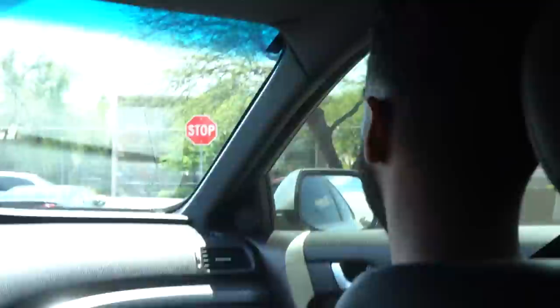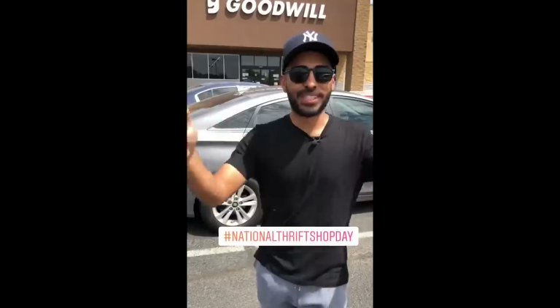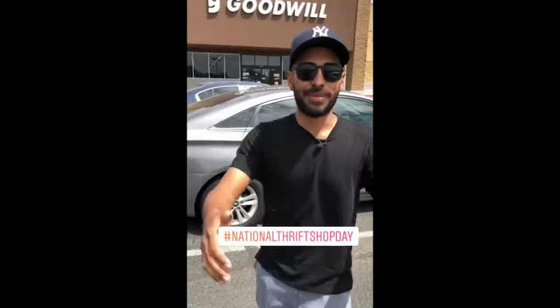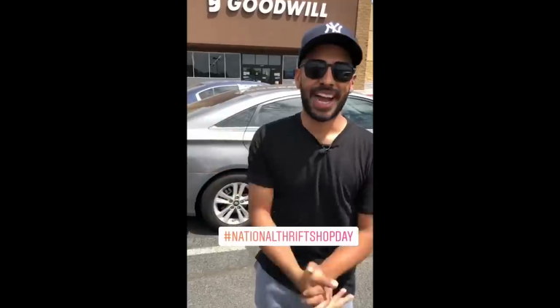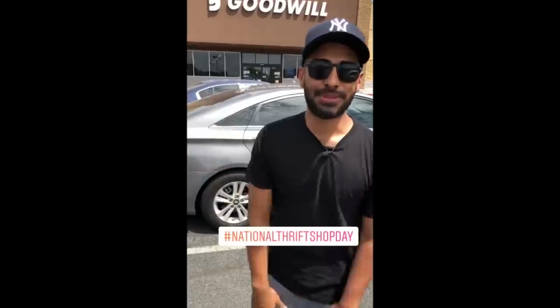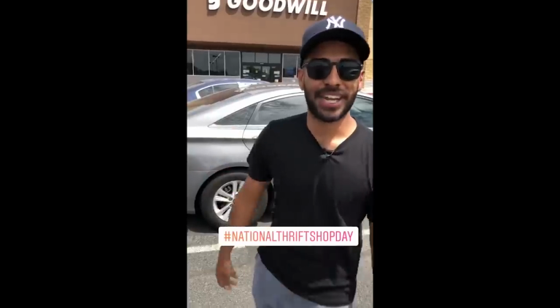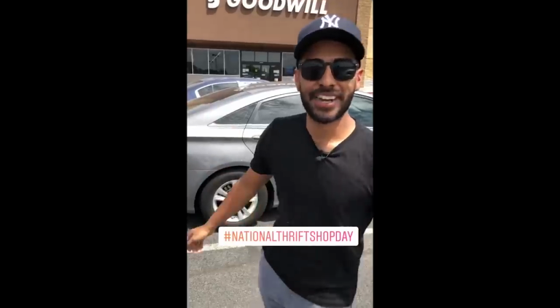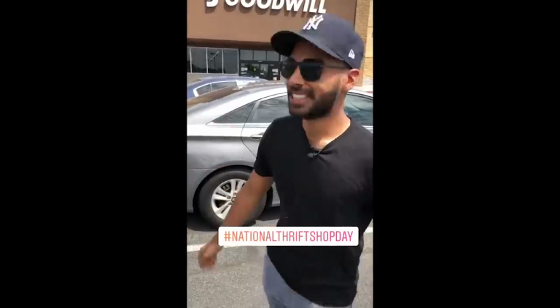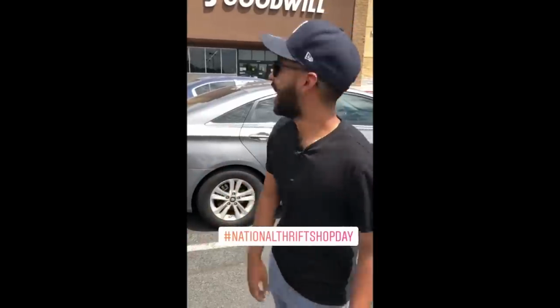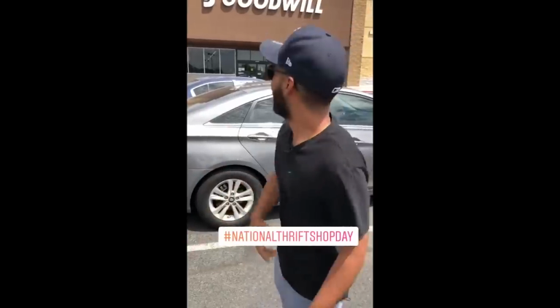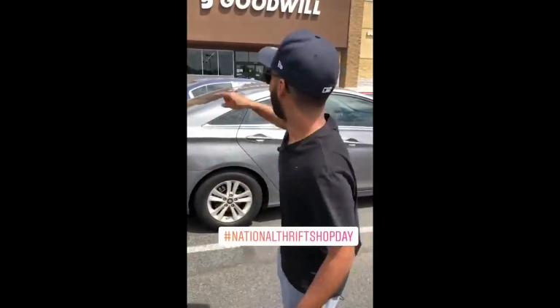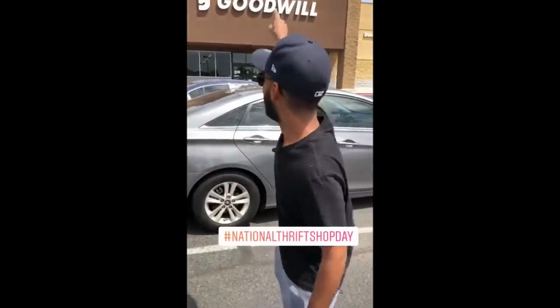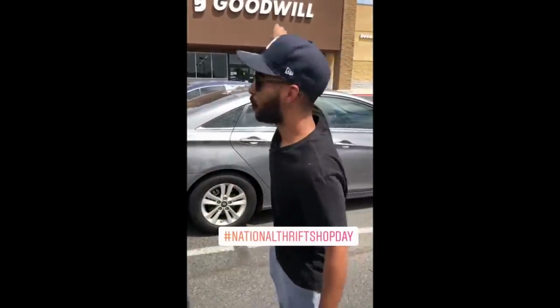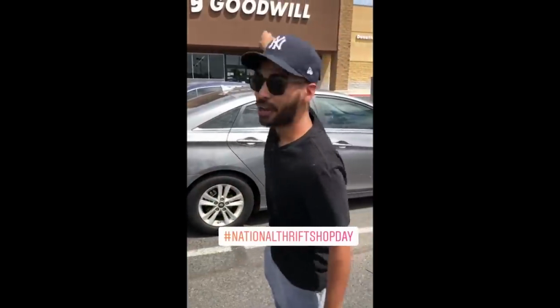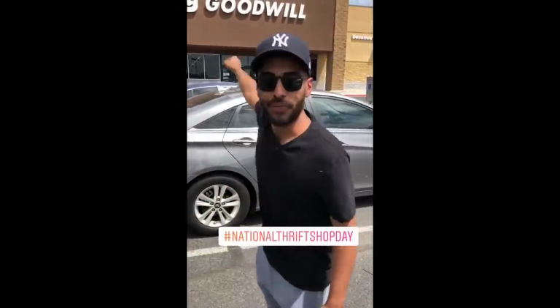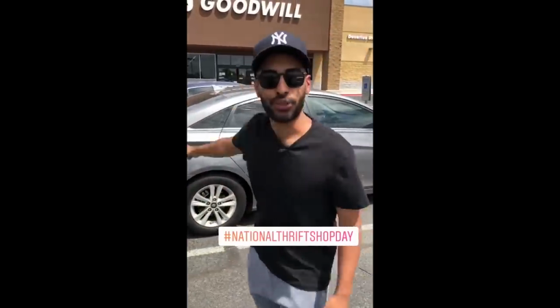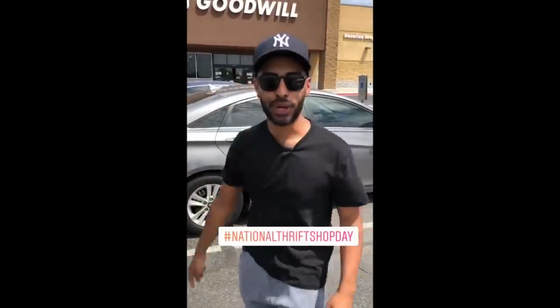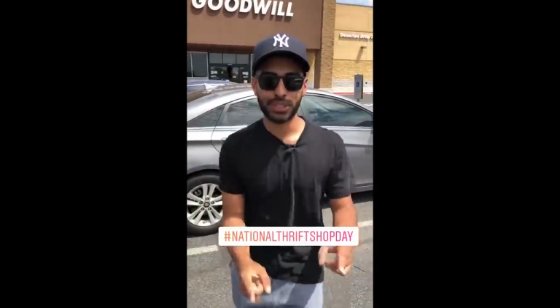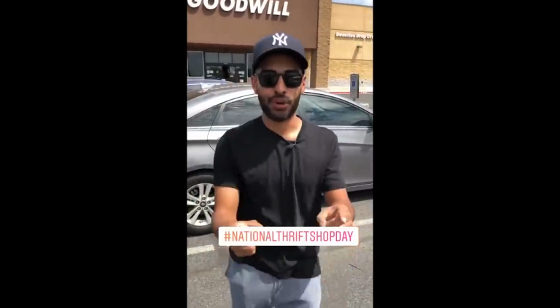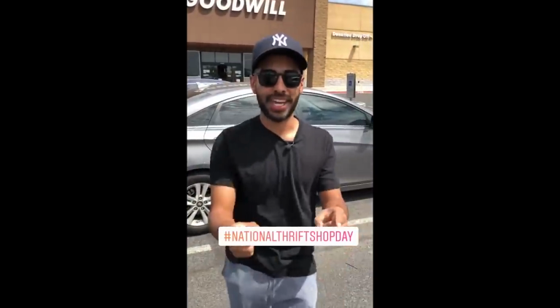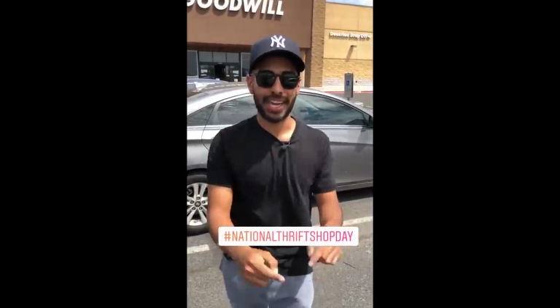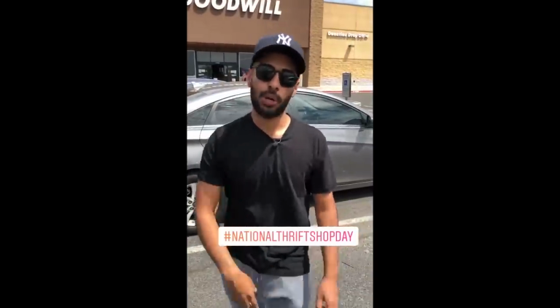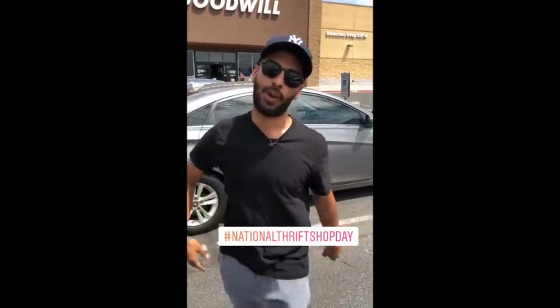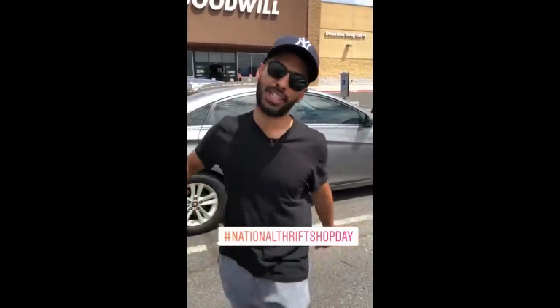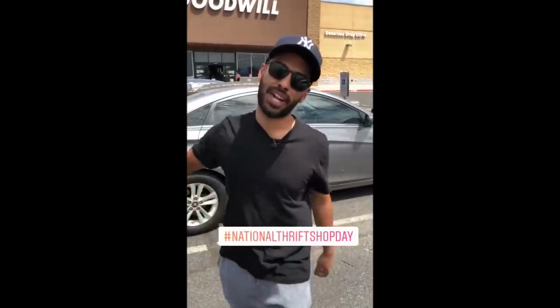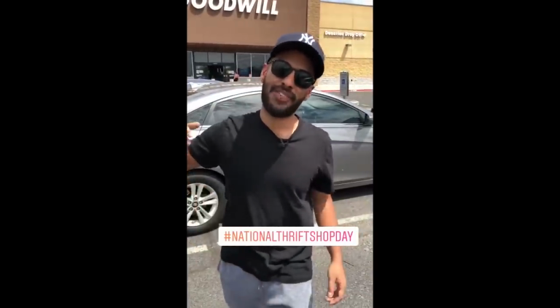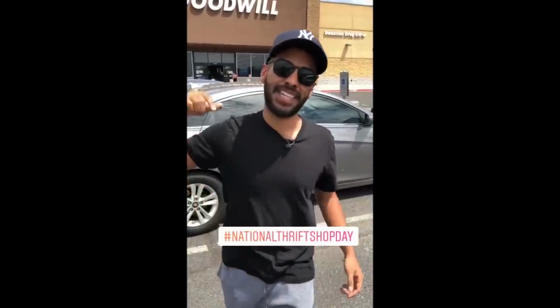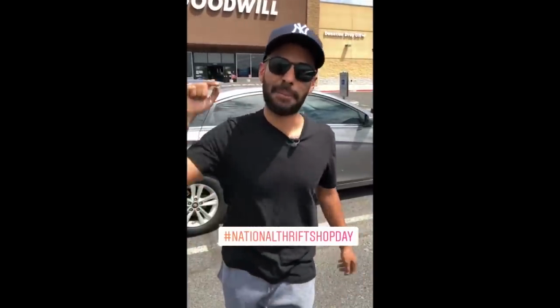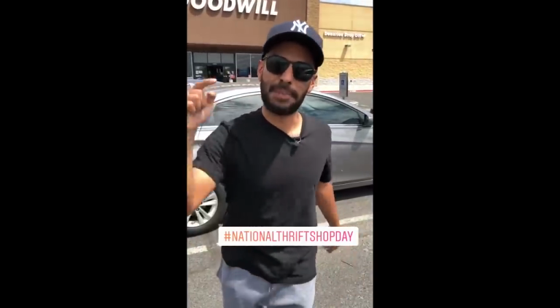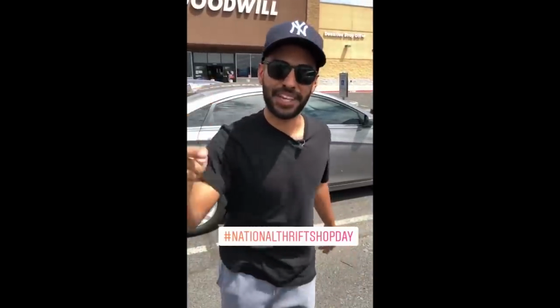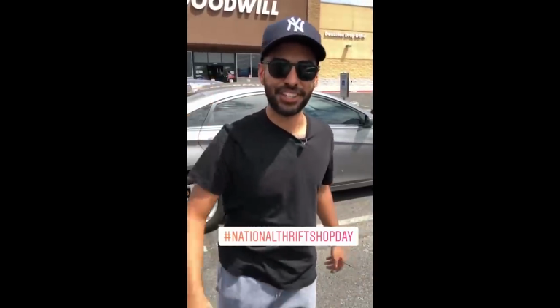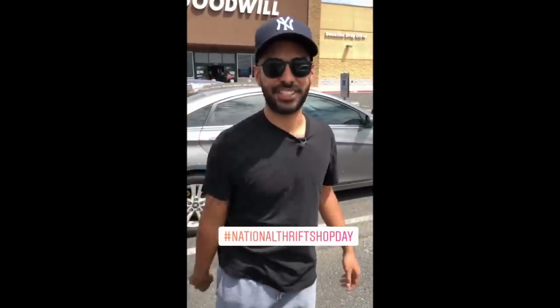What's up guys, we're here outside of Goodwill for thrift store day. We're going to try to find some beaters.